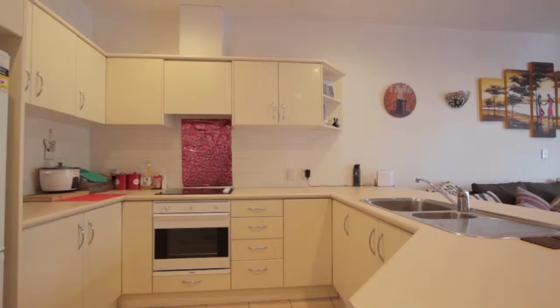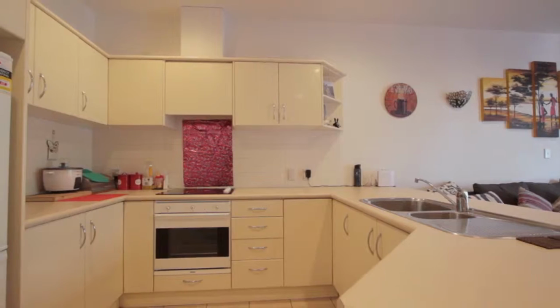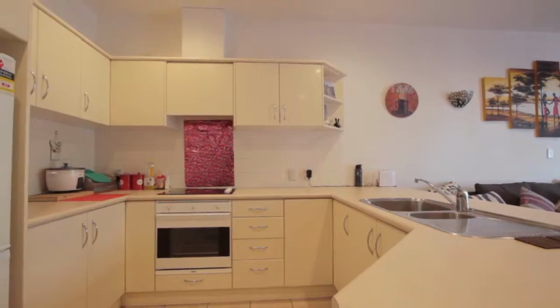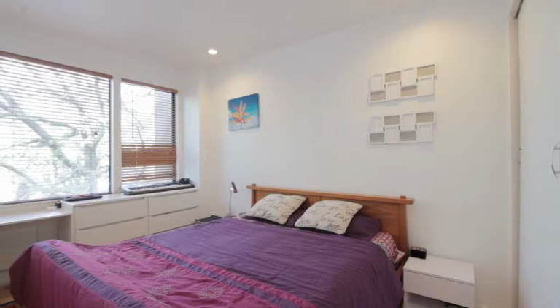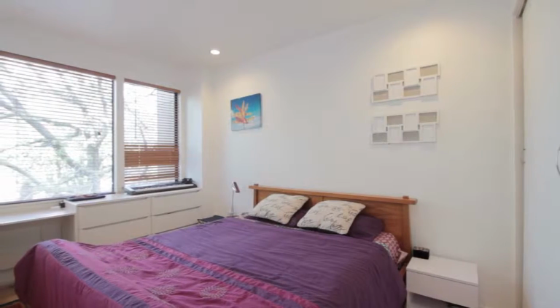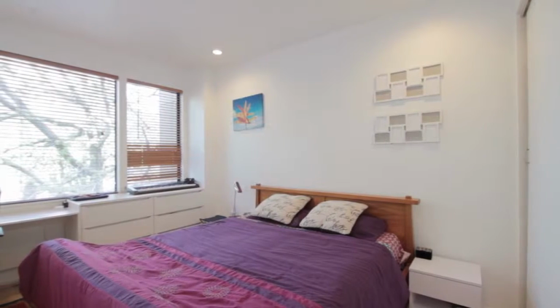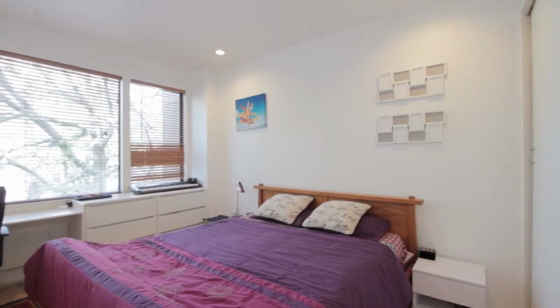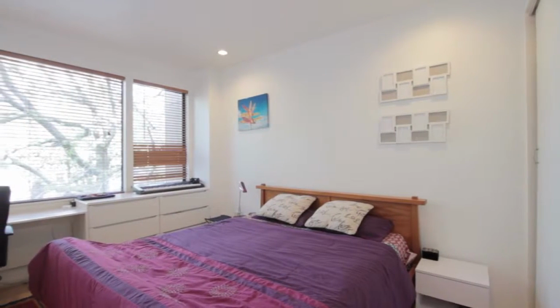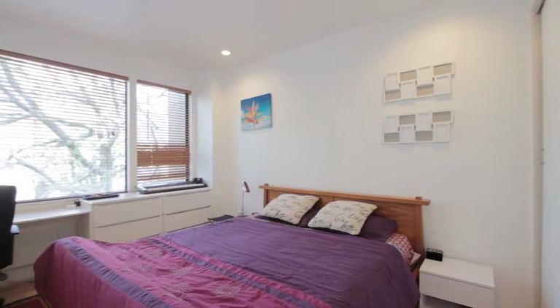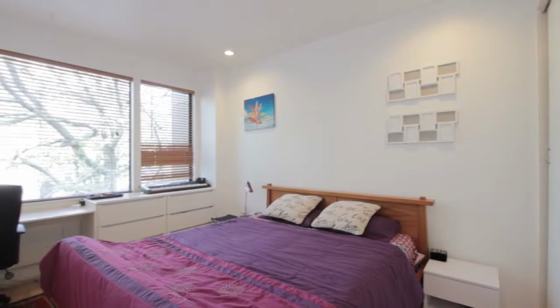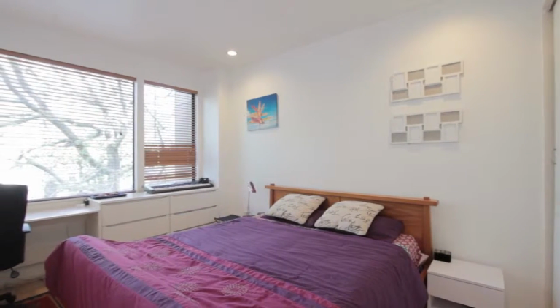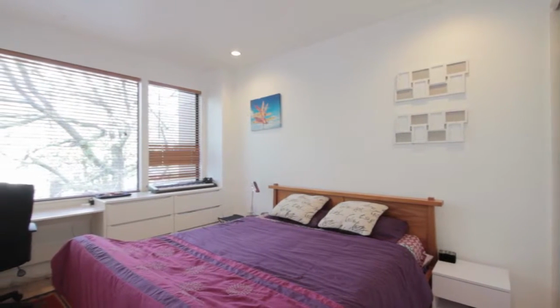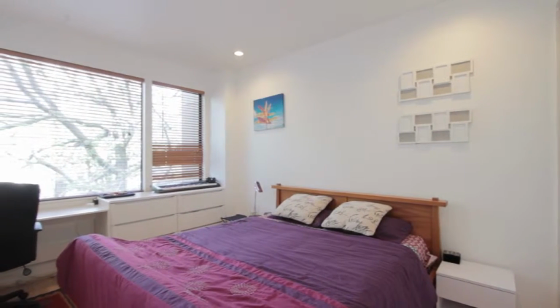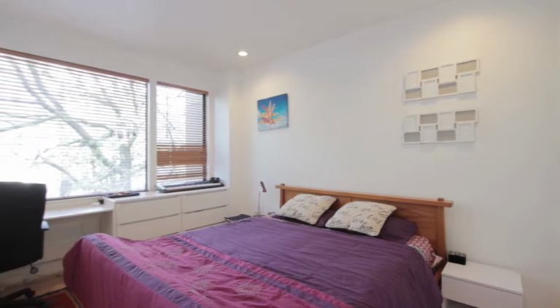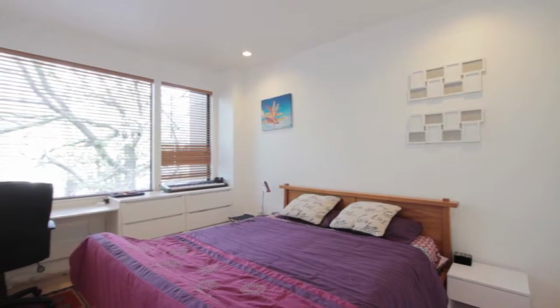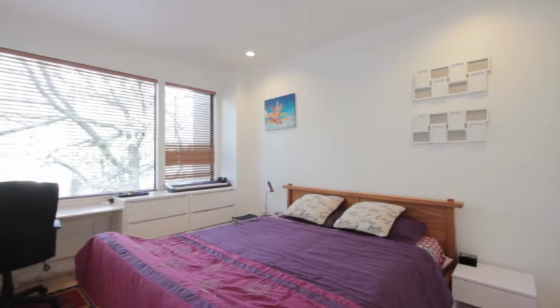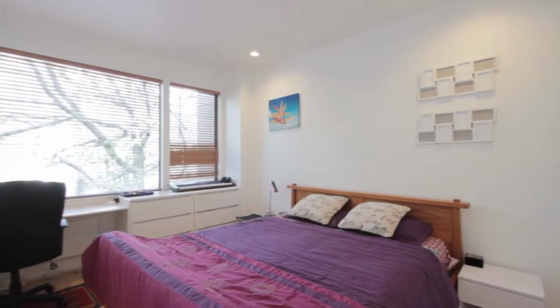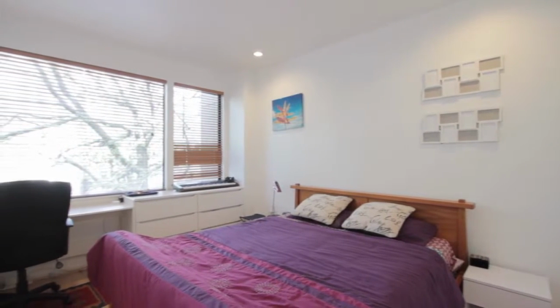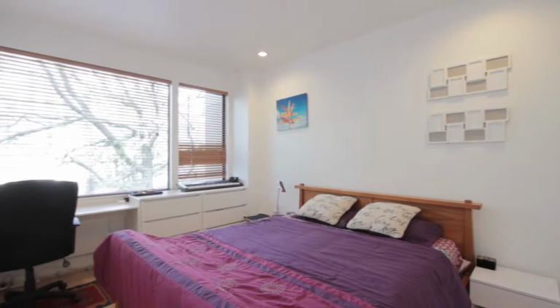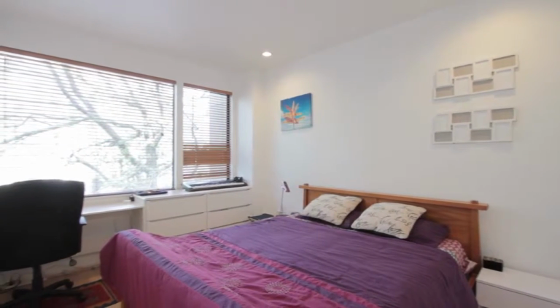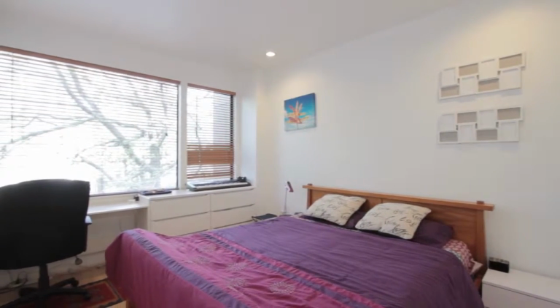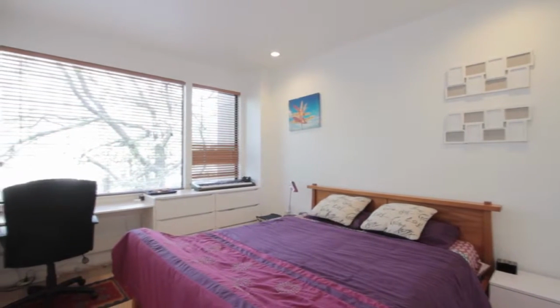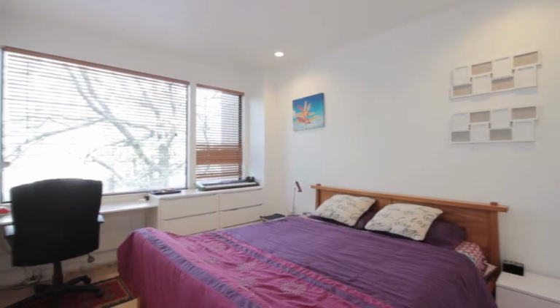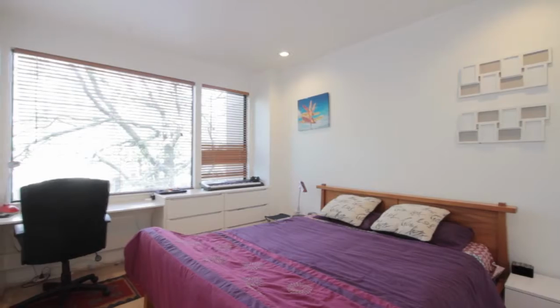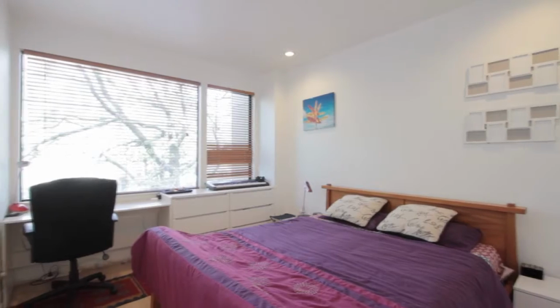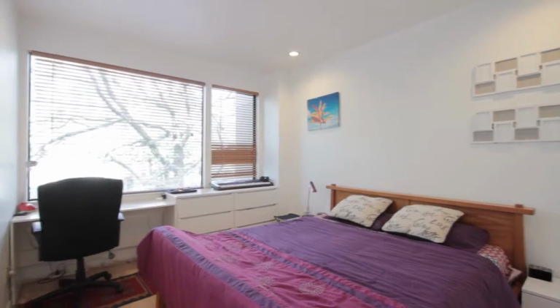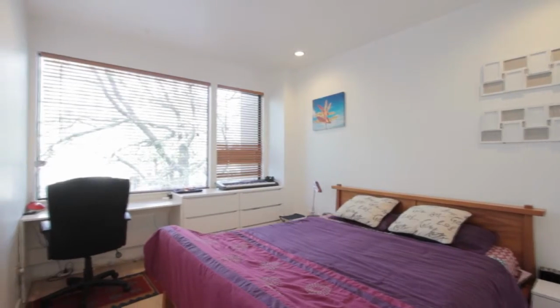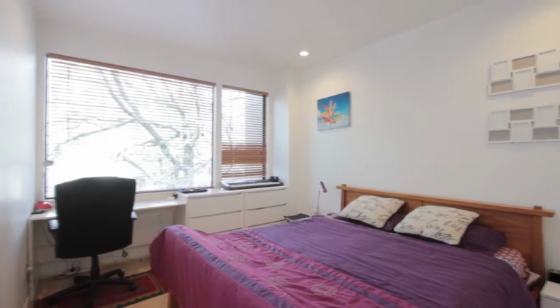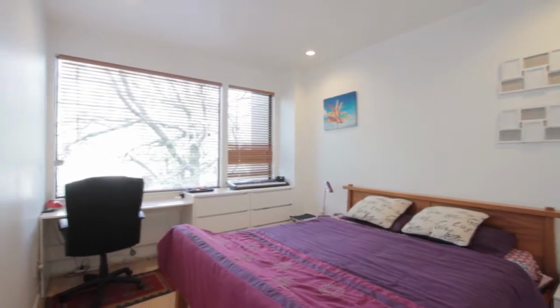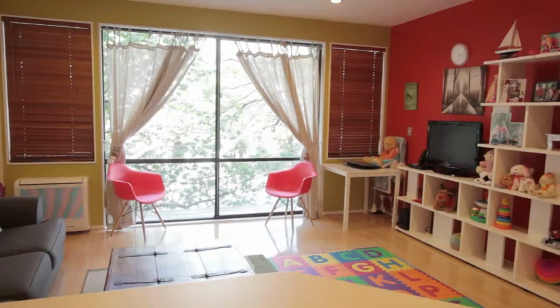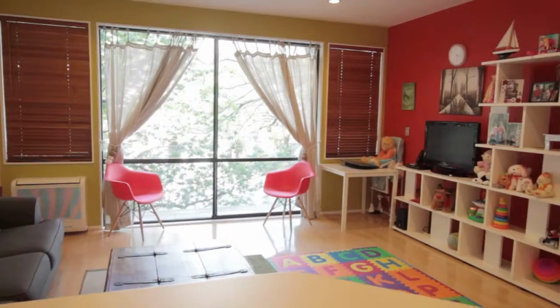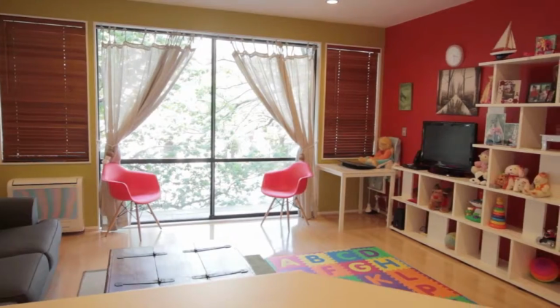The bedroom is very large — it fits a king-sized bed, and you even have space for a study desk as well, with a beautiful outlook.